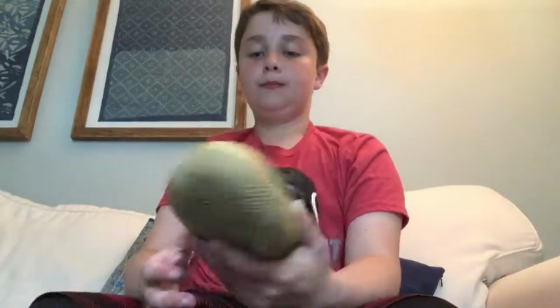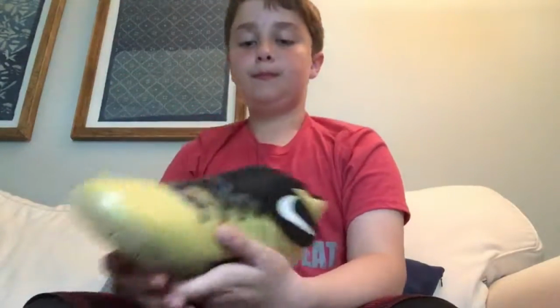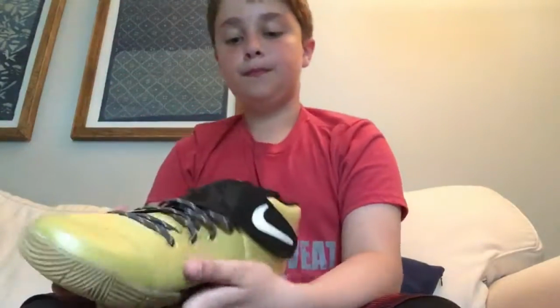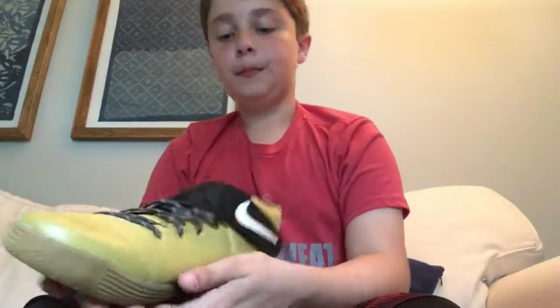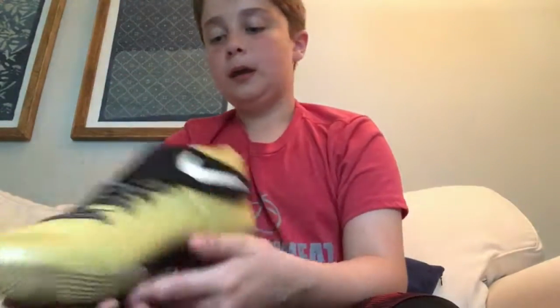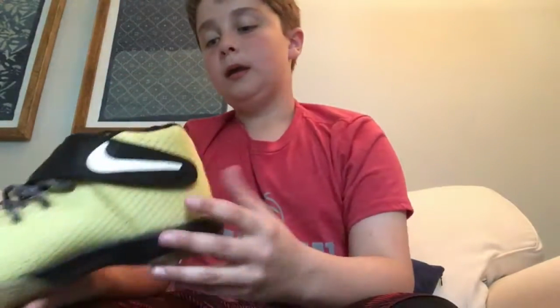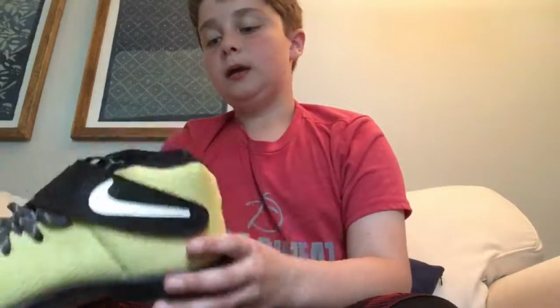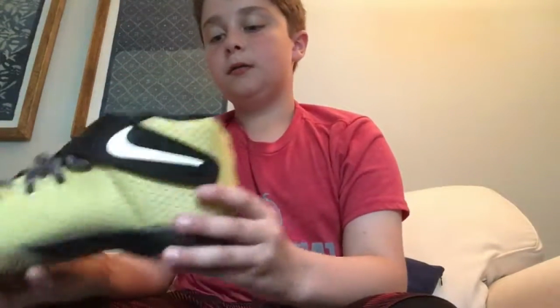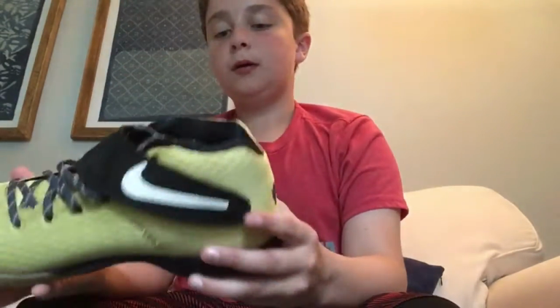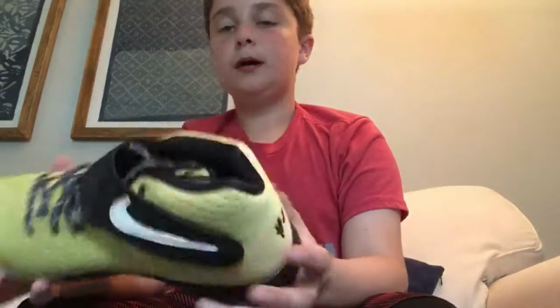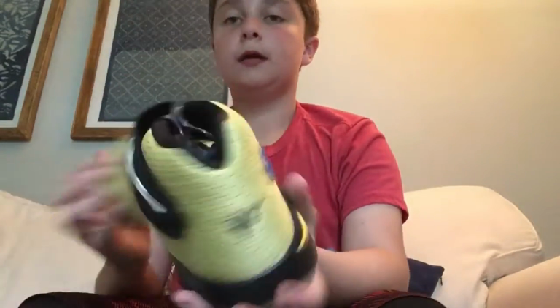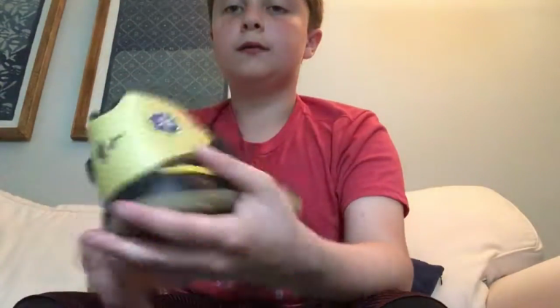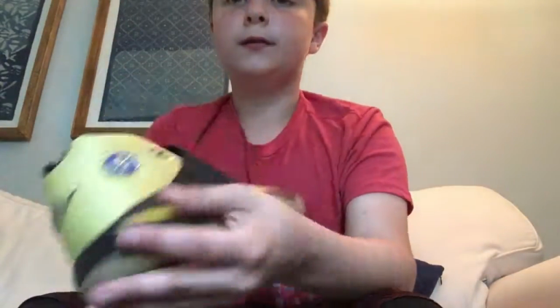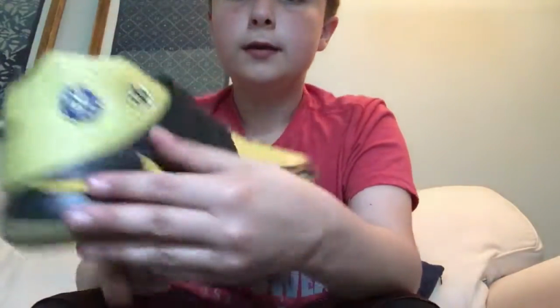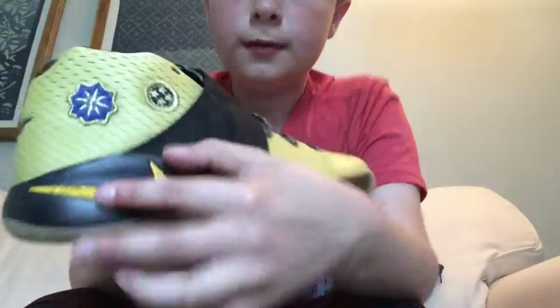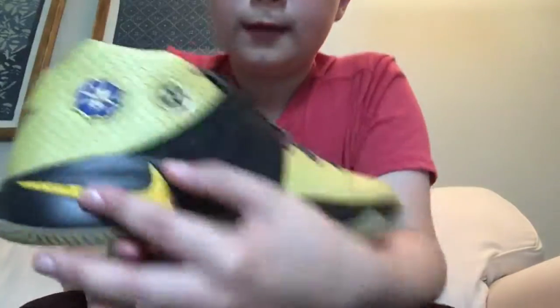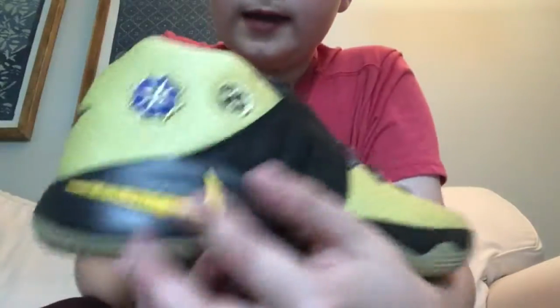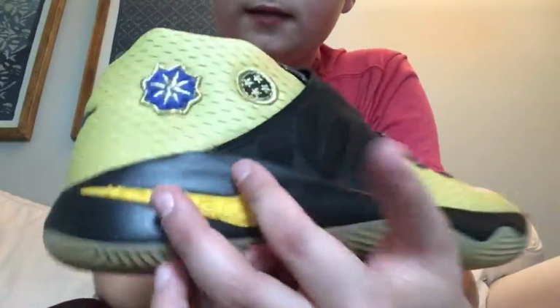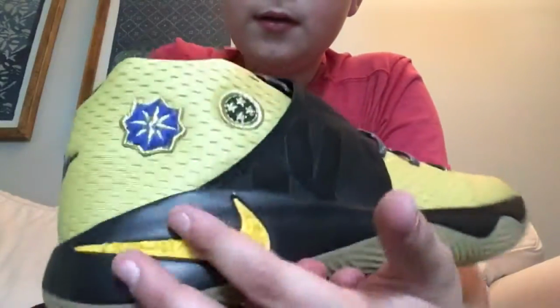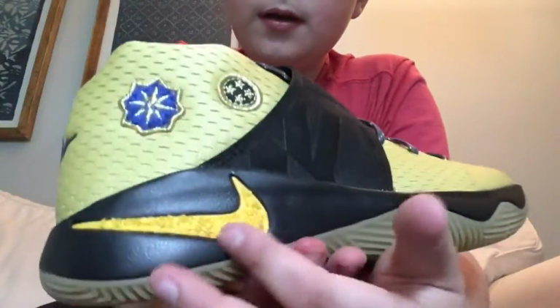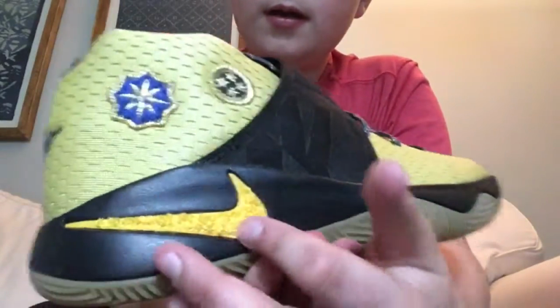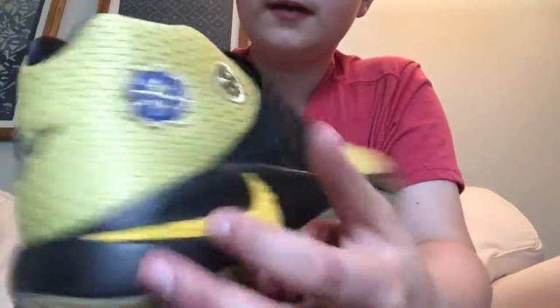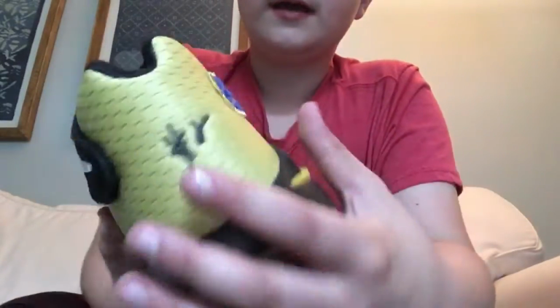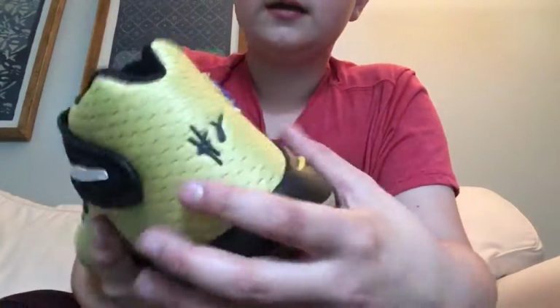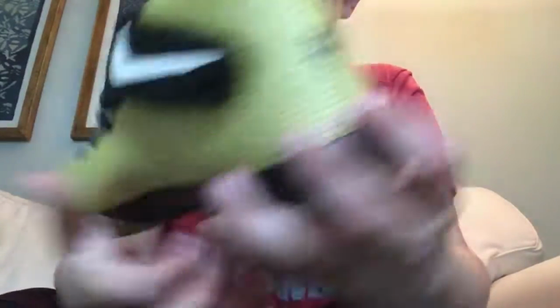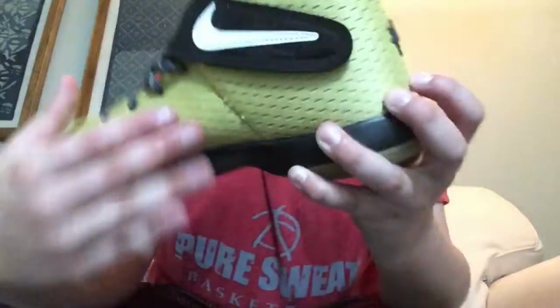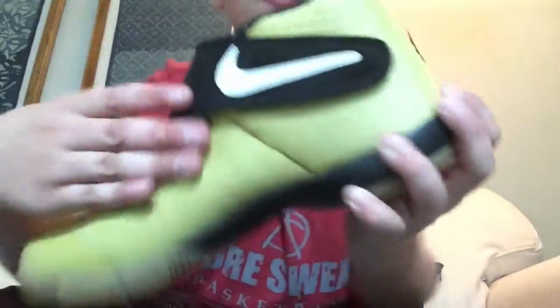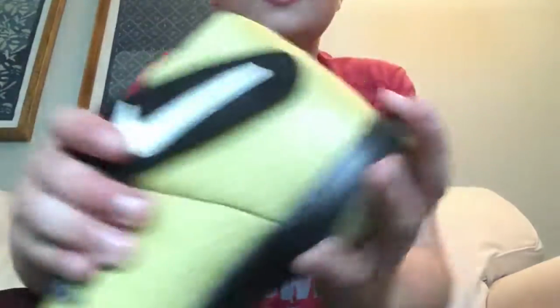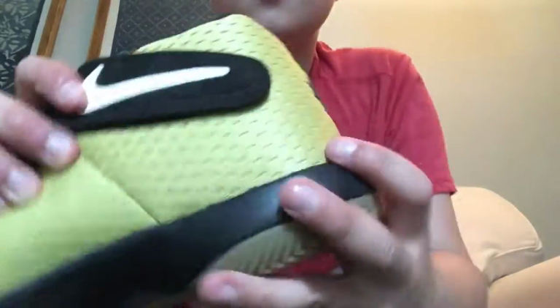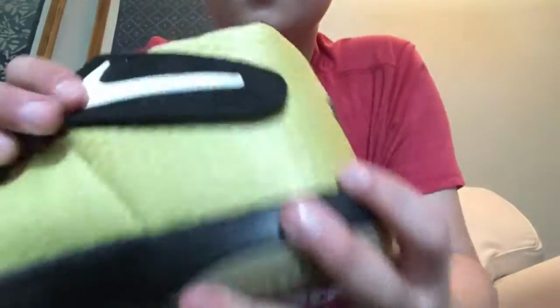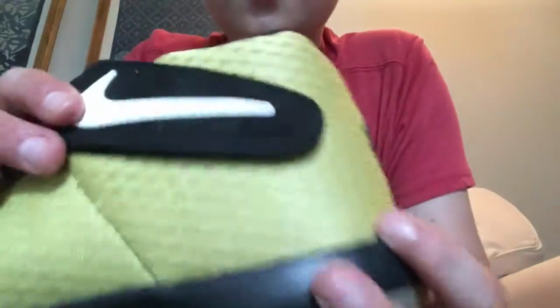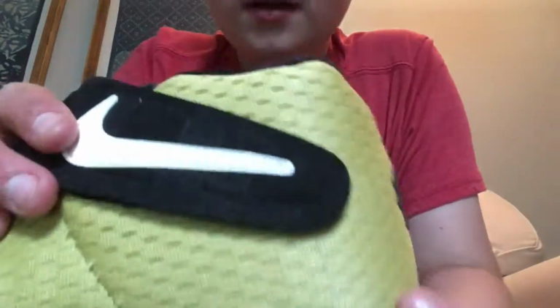It also has like a fleece Nike logo here, and then like a leather Nike logo here.